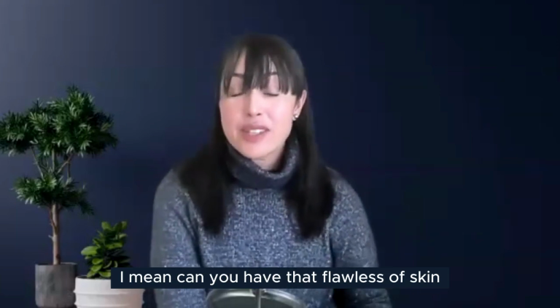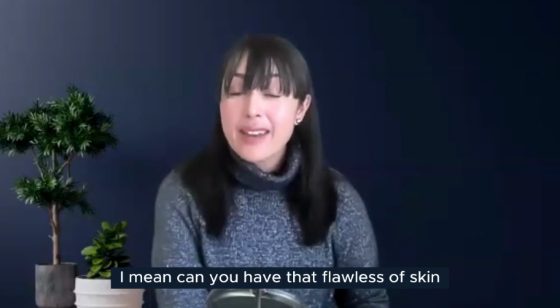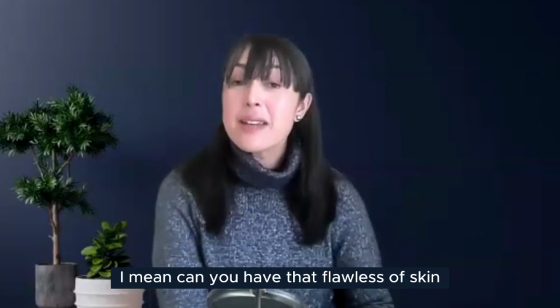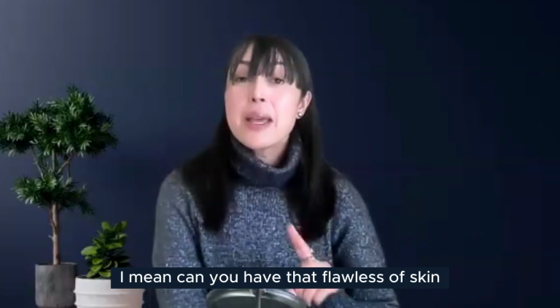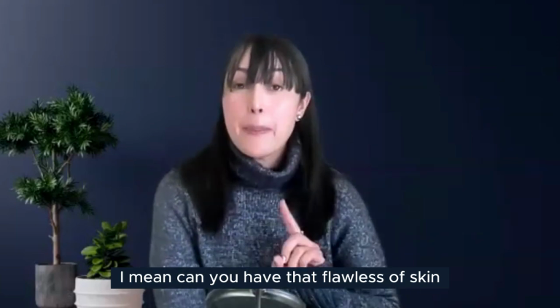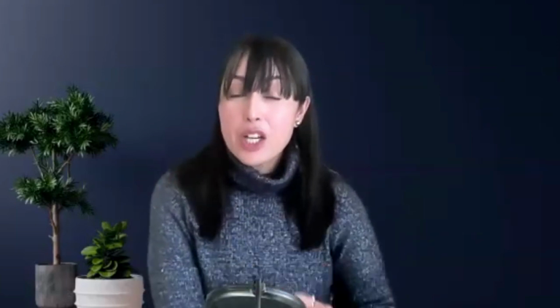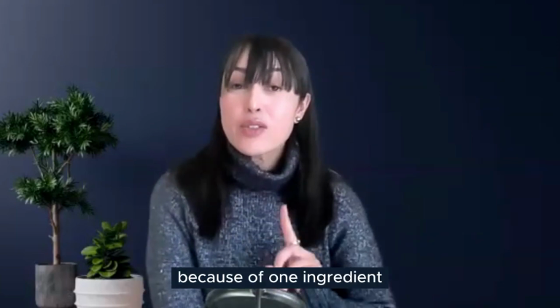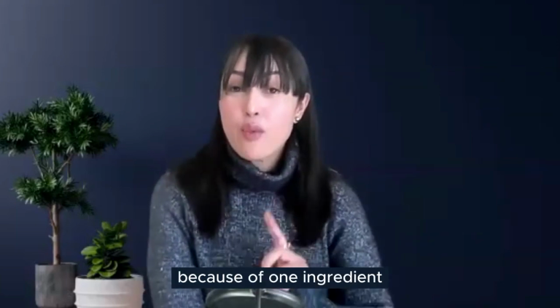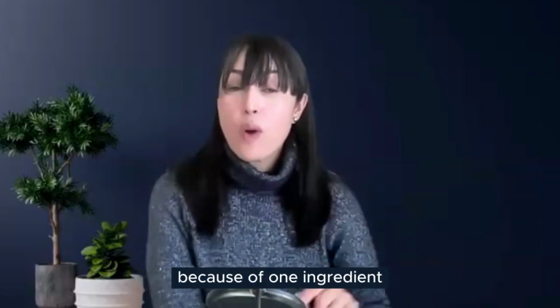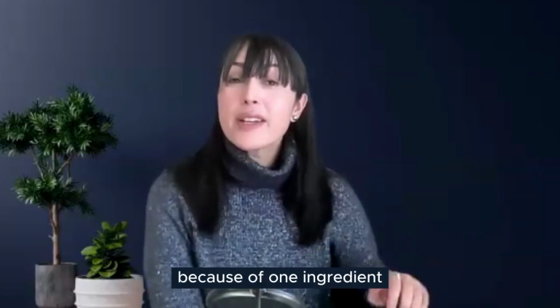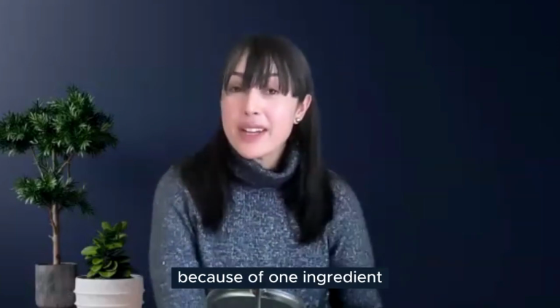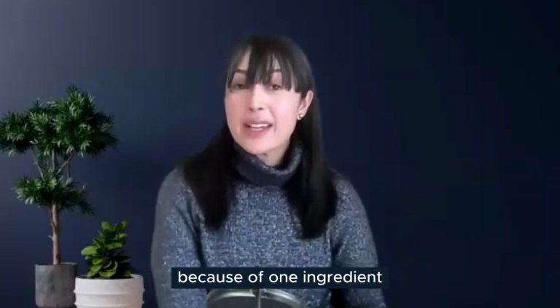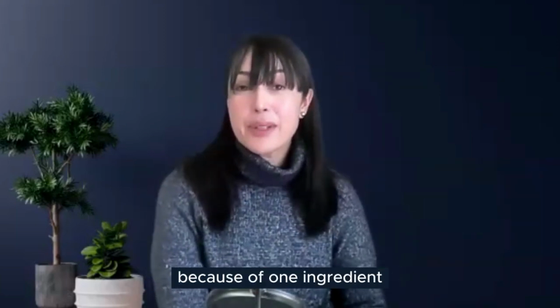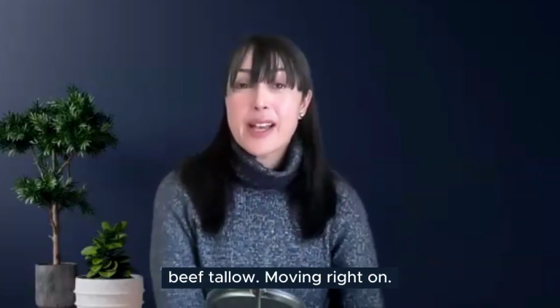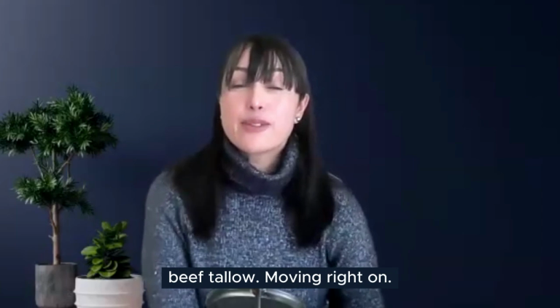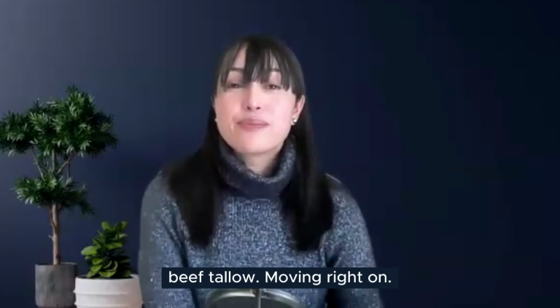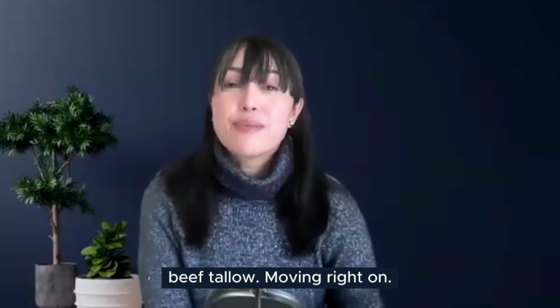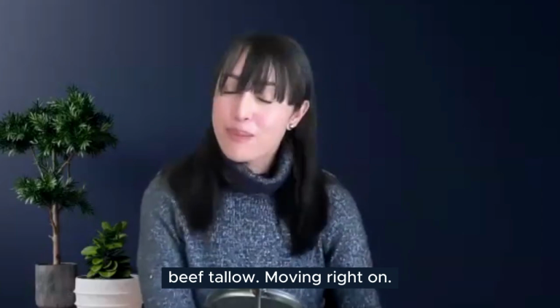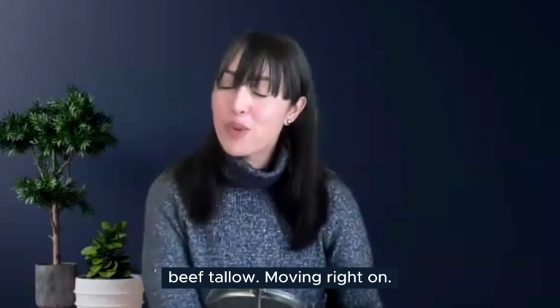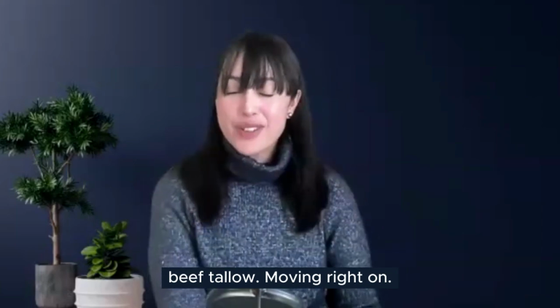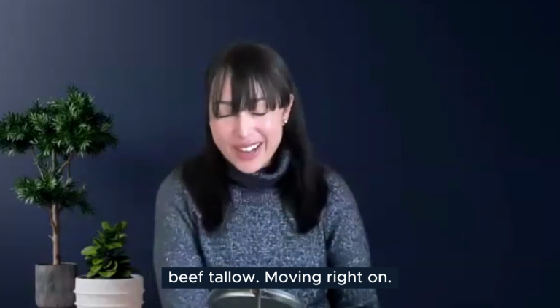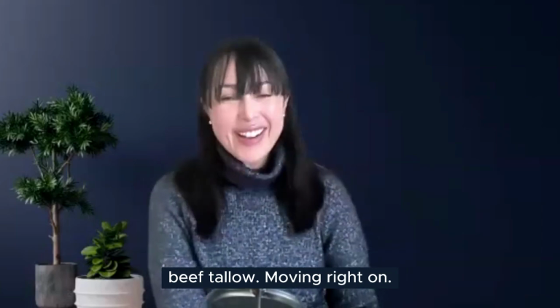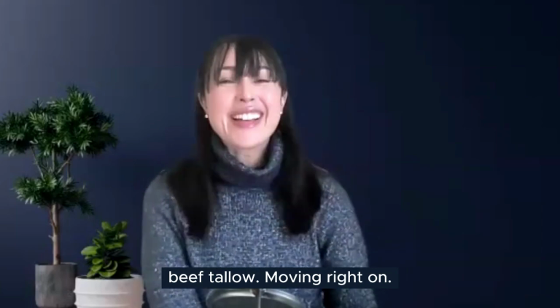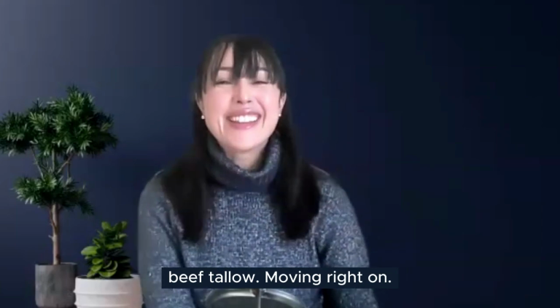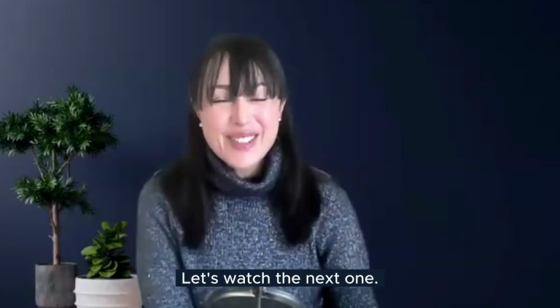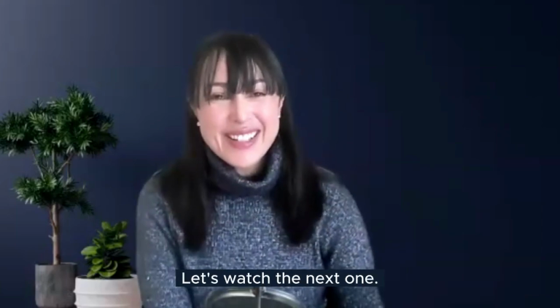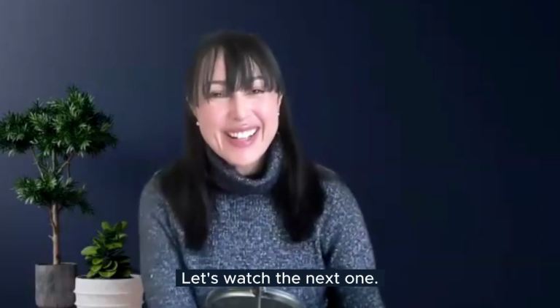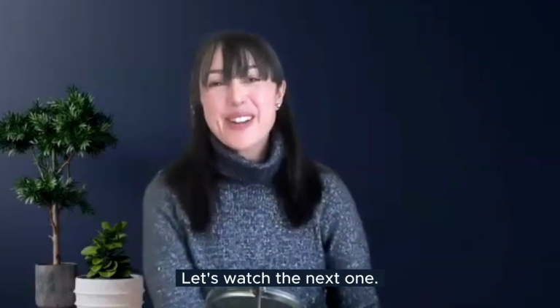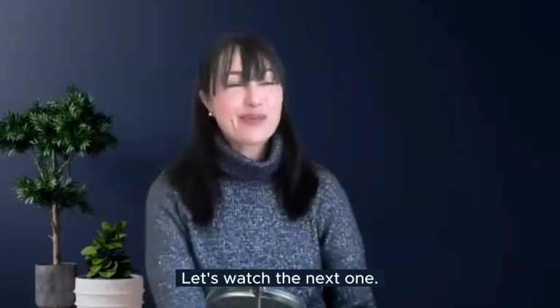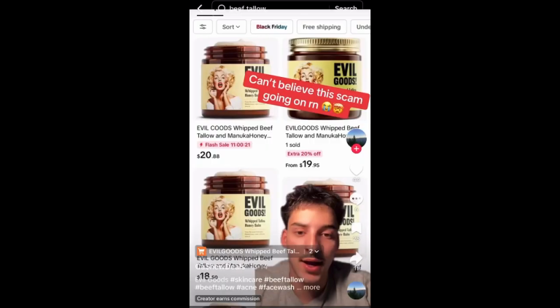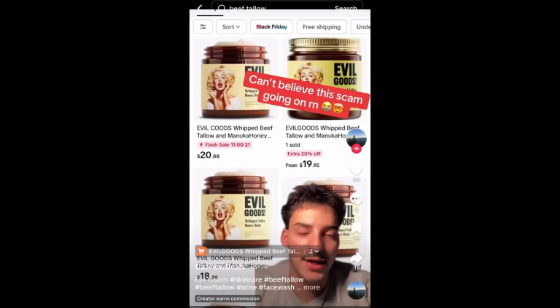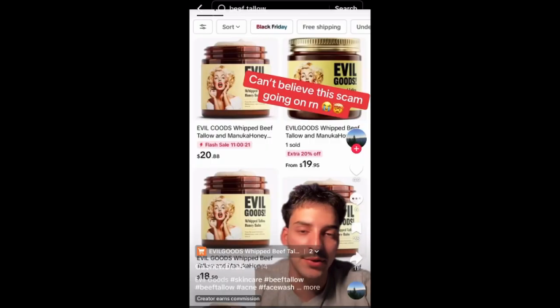Can you really have that flawless skin because of one ingredient — beef tallow? Moving right along to the next clip.